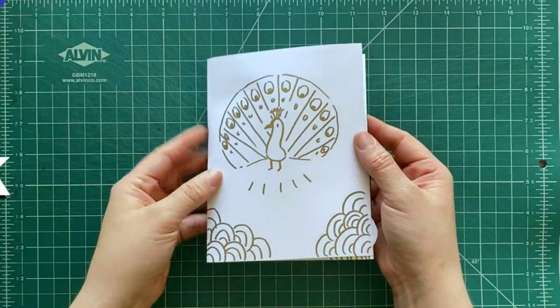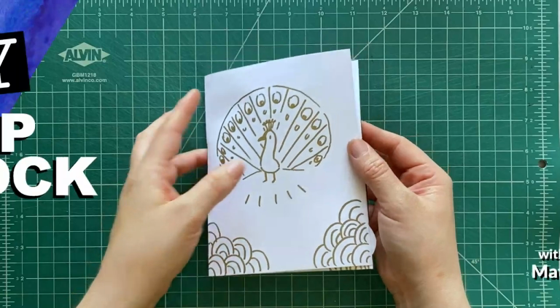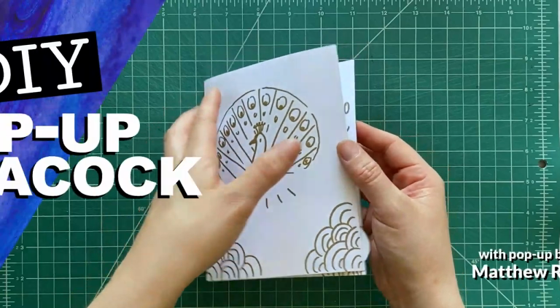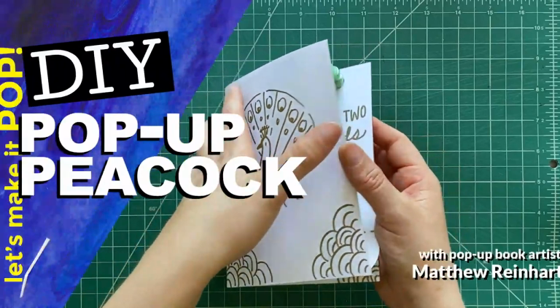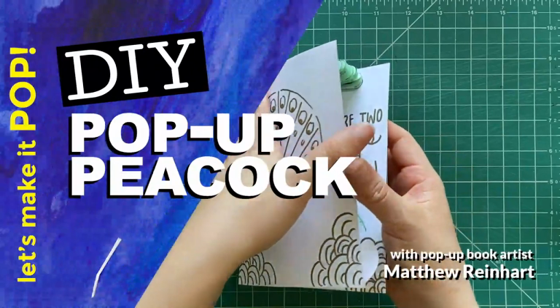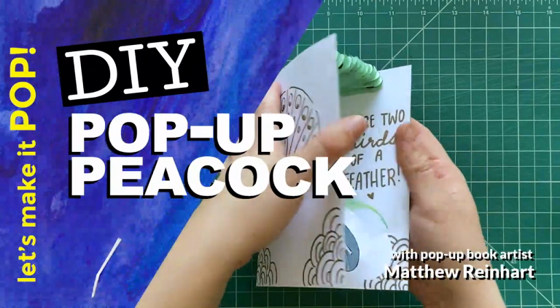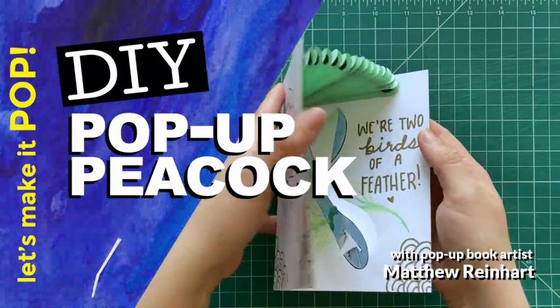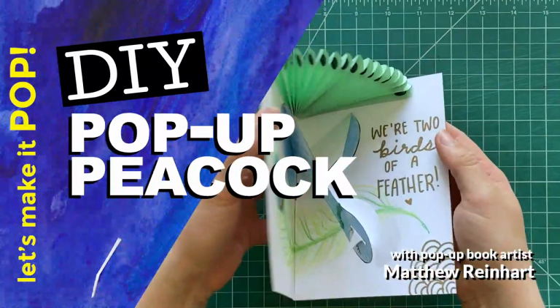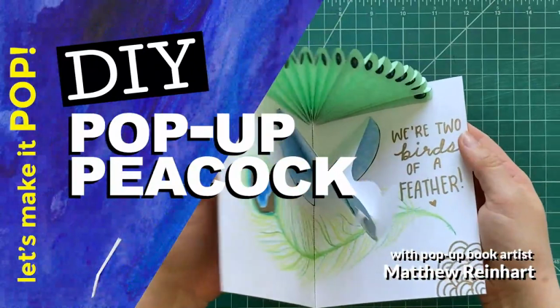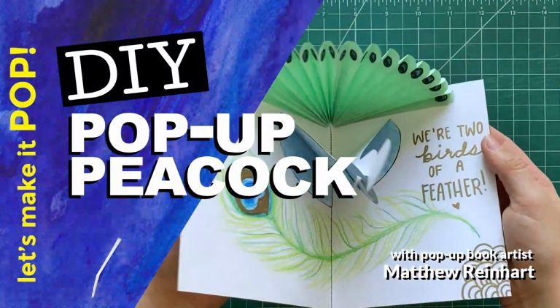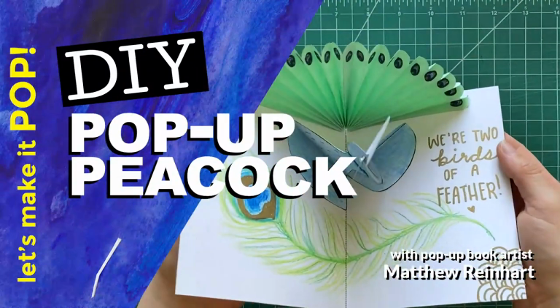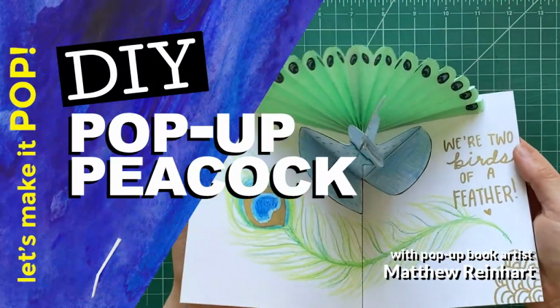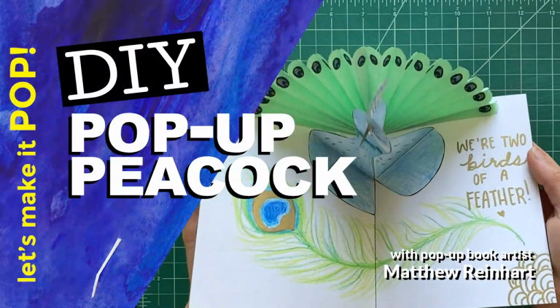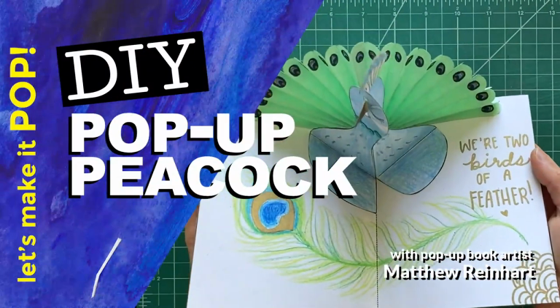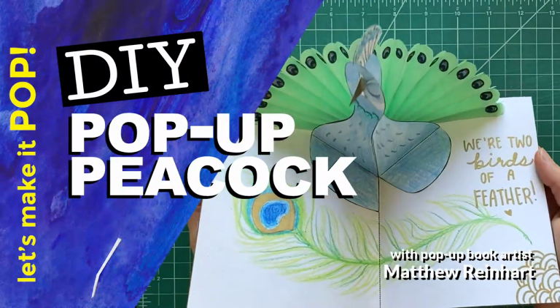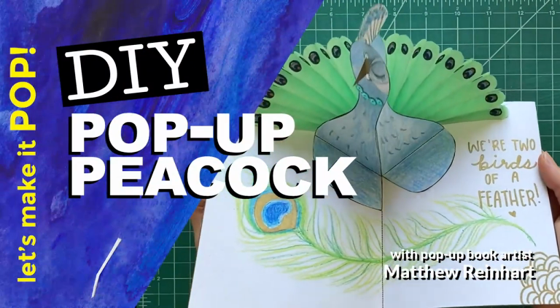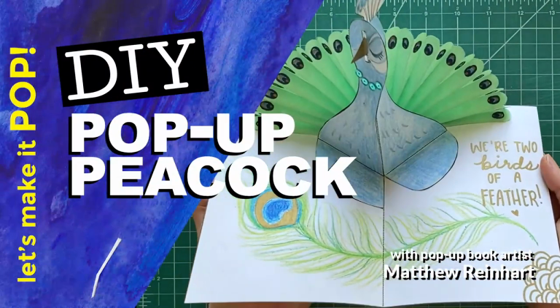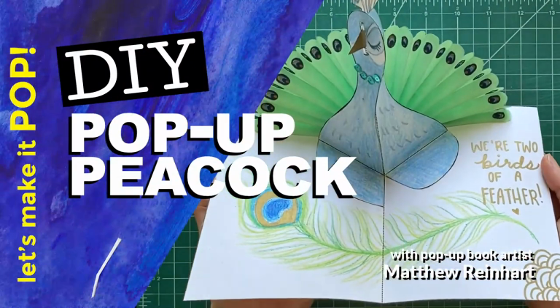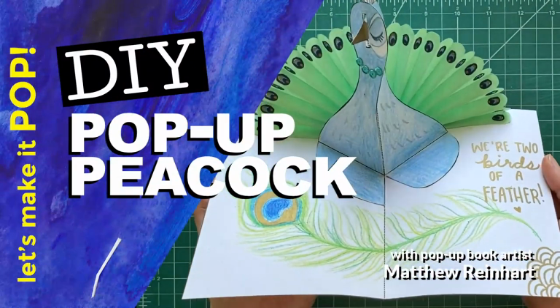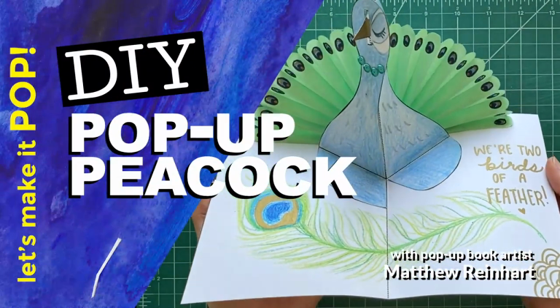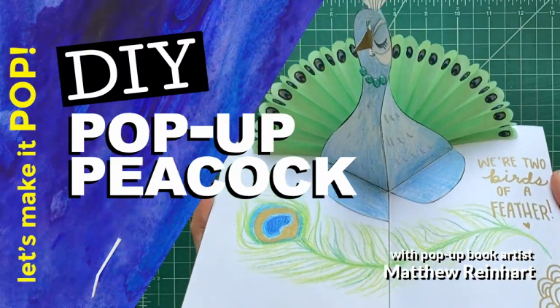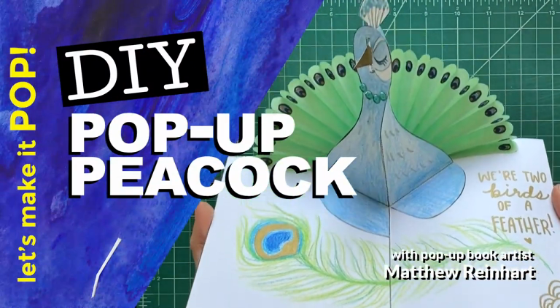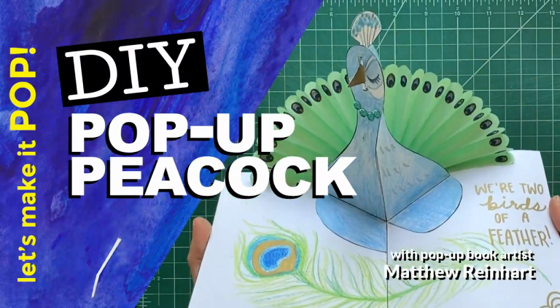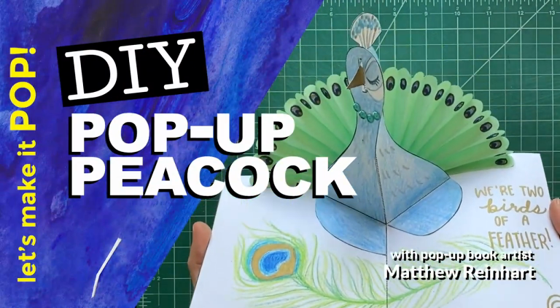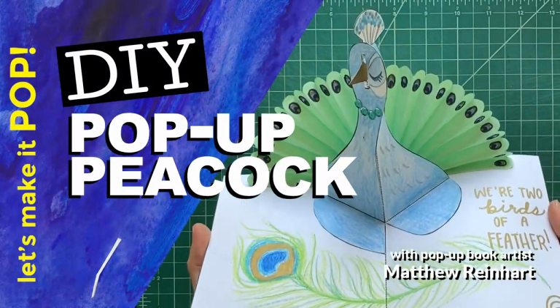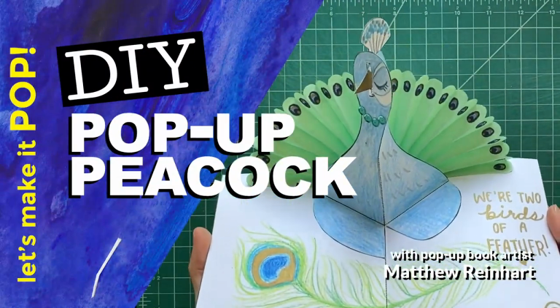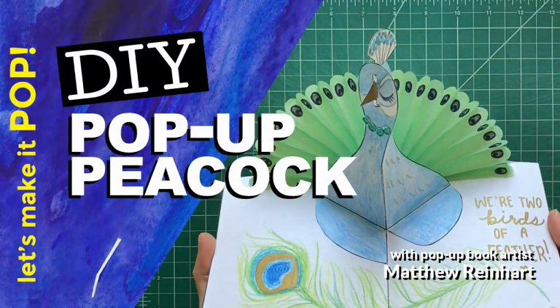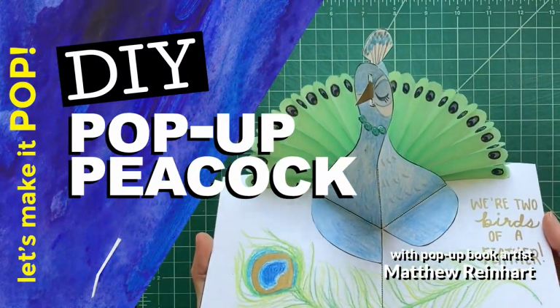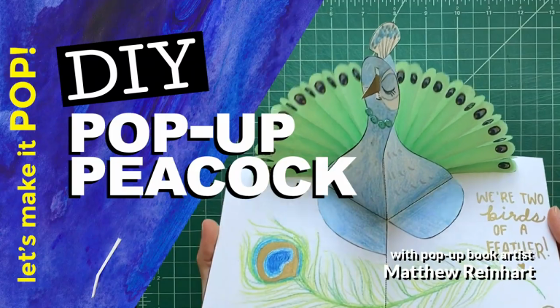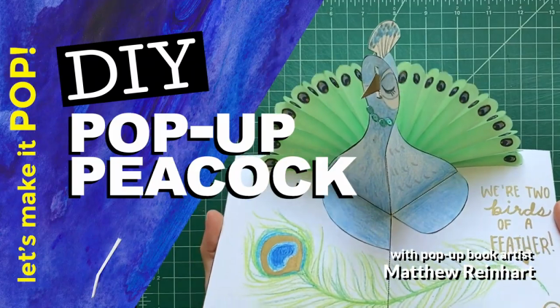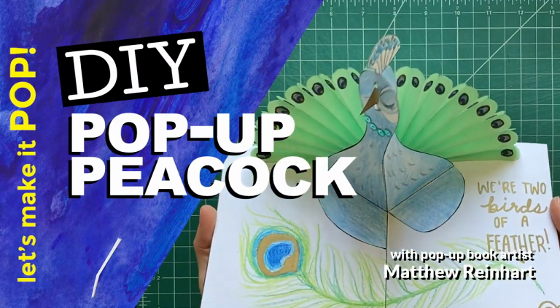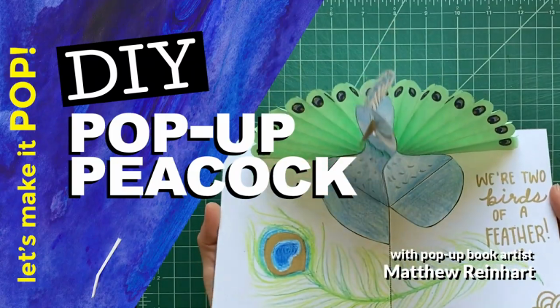Hey, let's make it pop! It's Matthew Reinhart here and today we're gonna make a really cool pop-up peacock card.